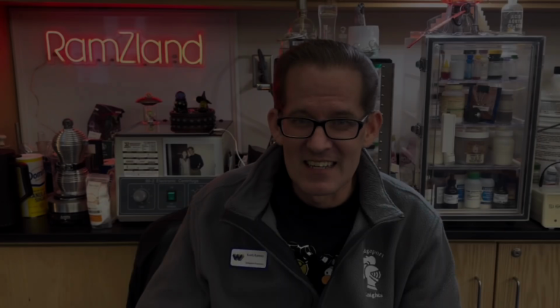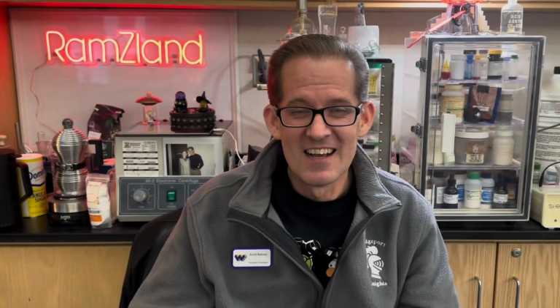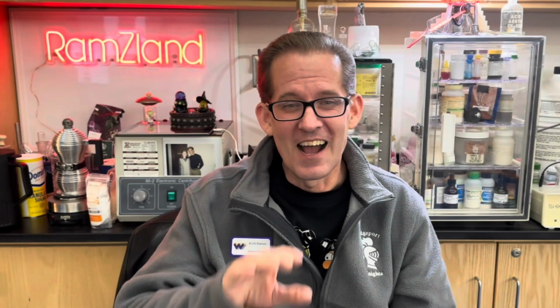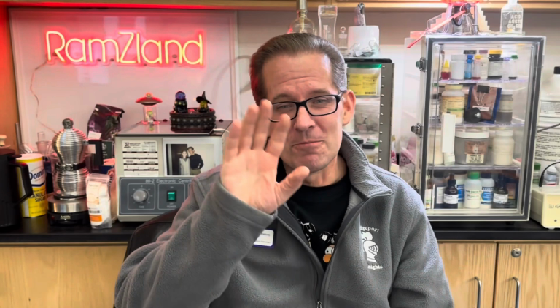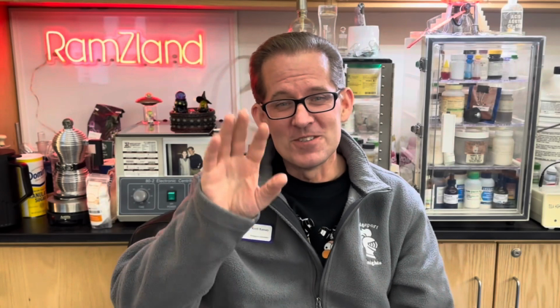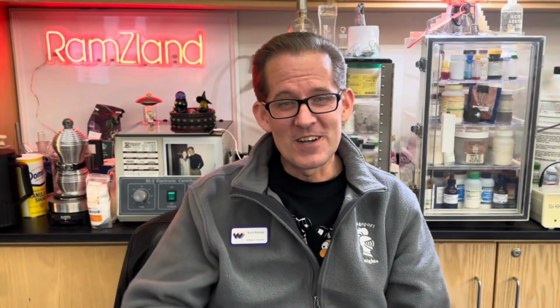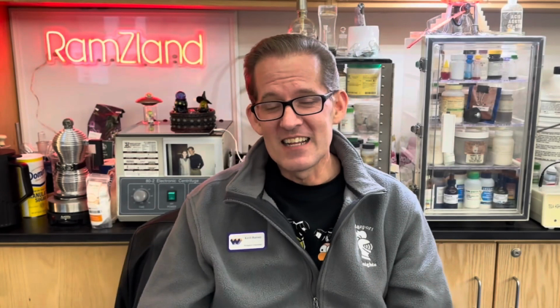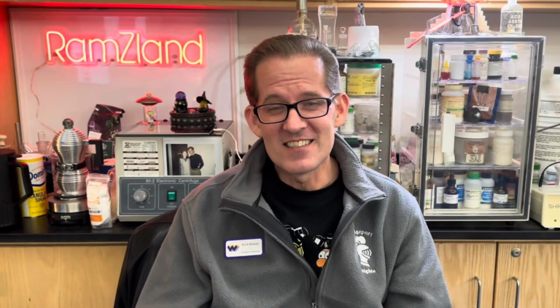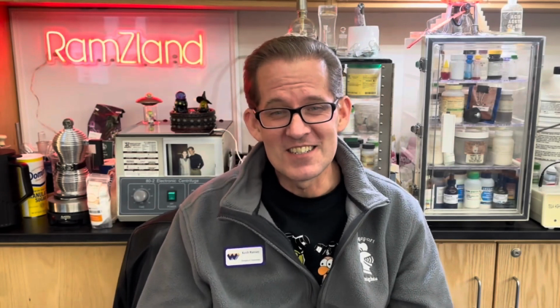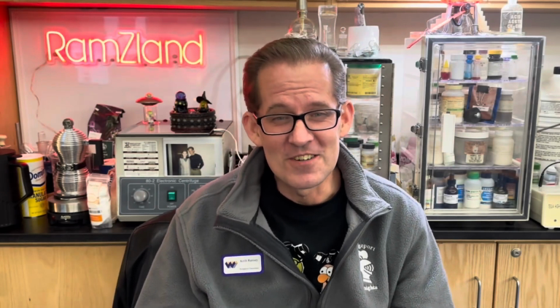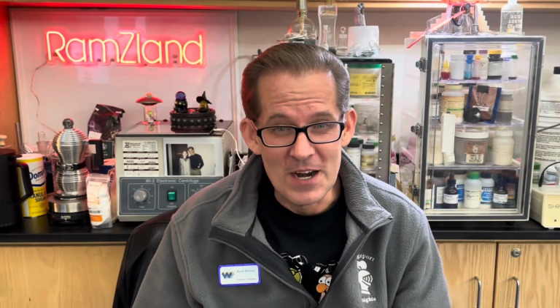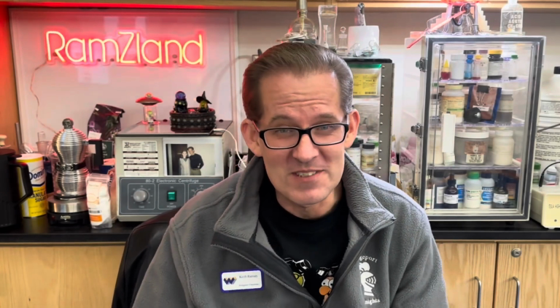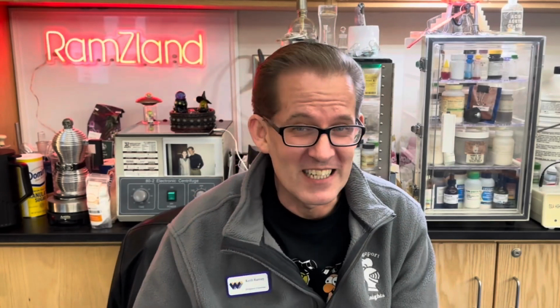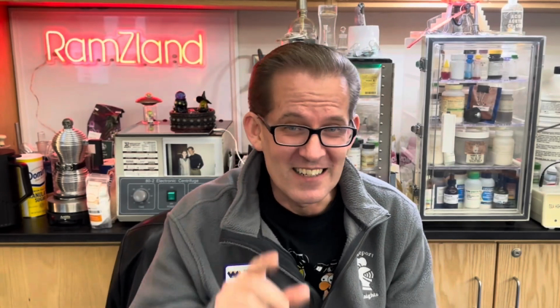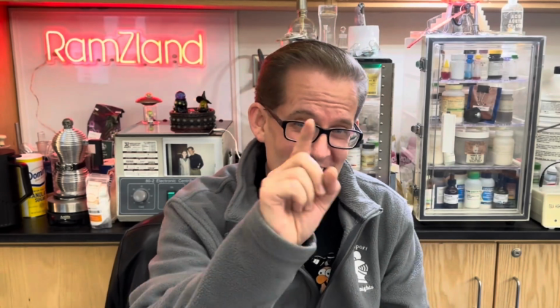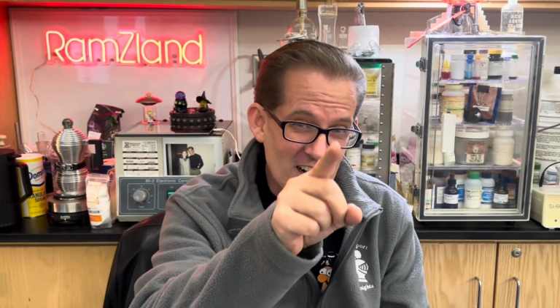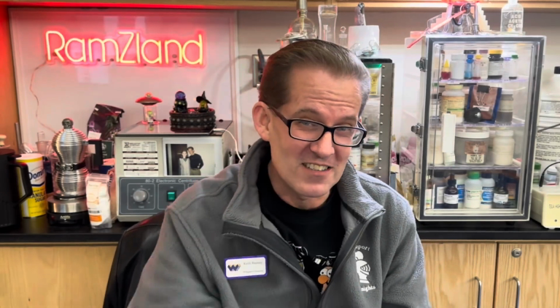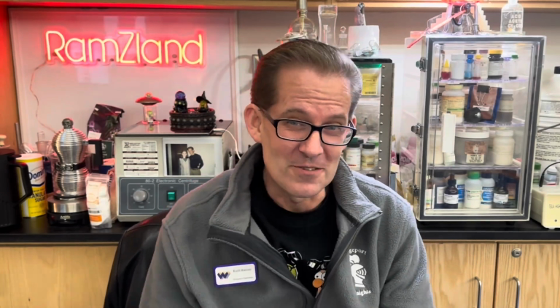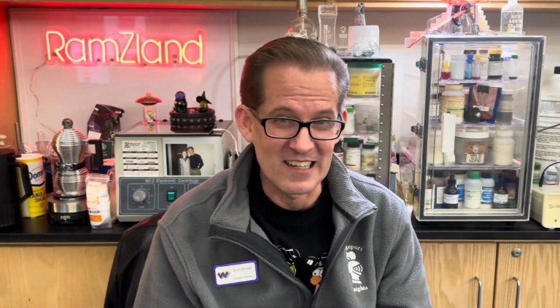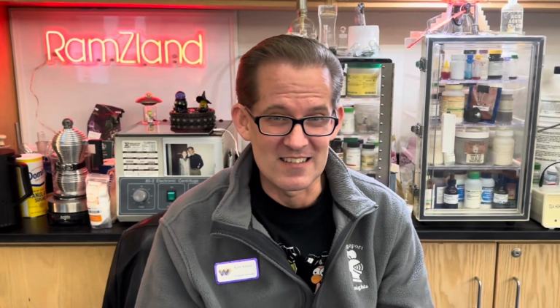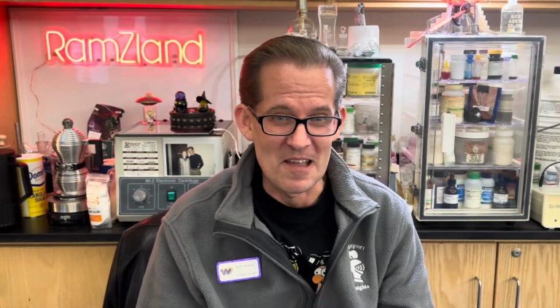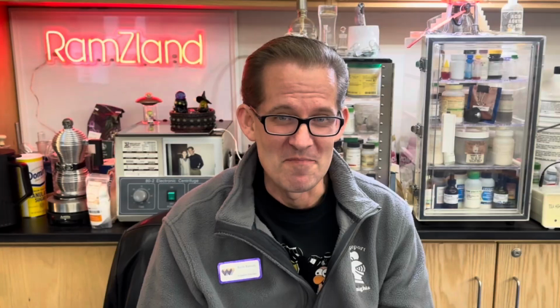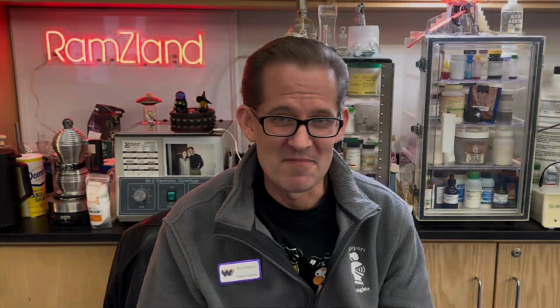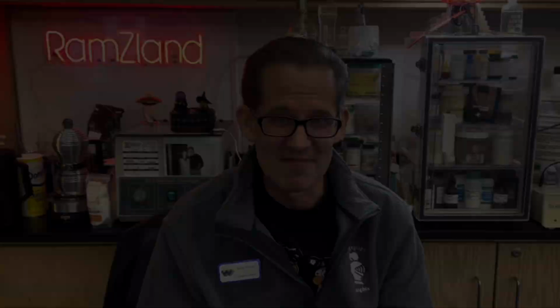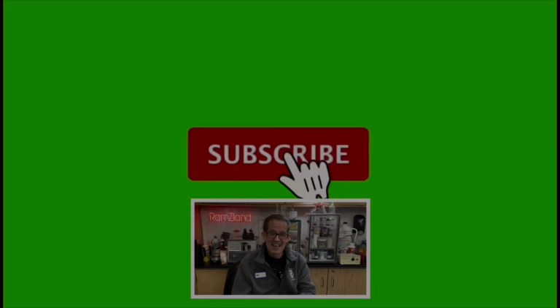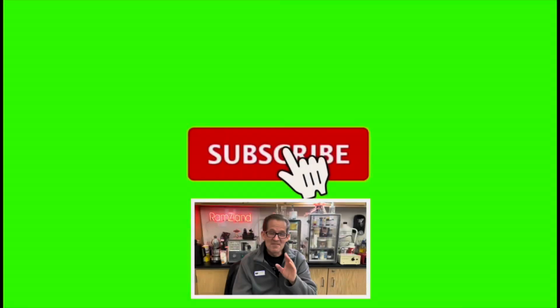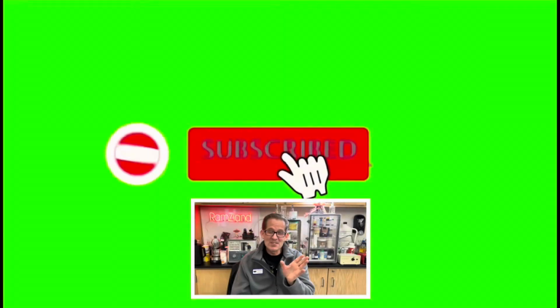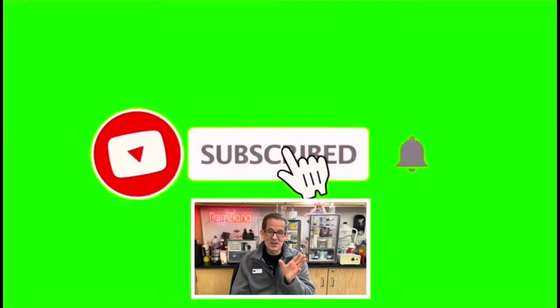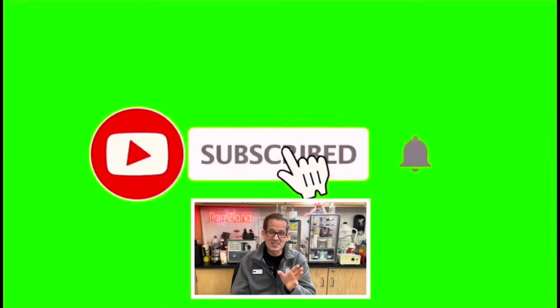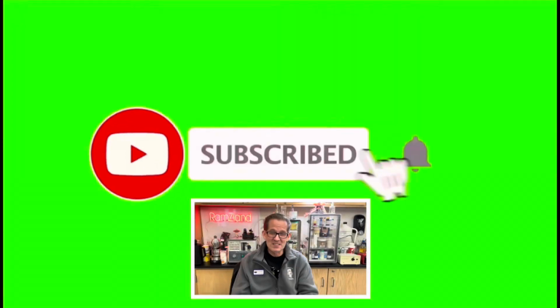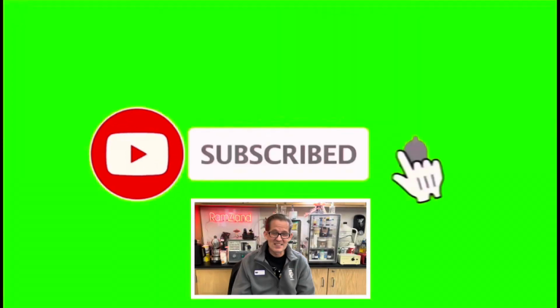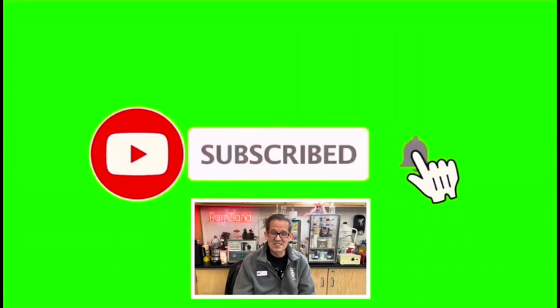I hope you enjoyed today's edition of Ramseyland and I'll see you next time. If you enjoyed this presentation, be sure to like and subscribe.